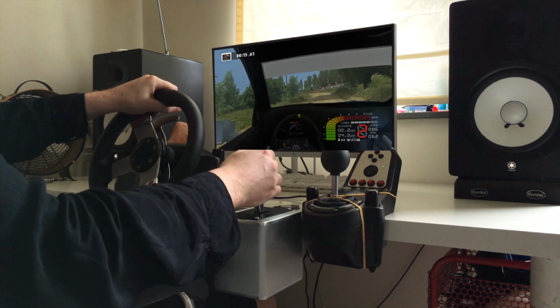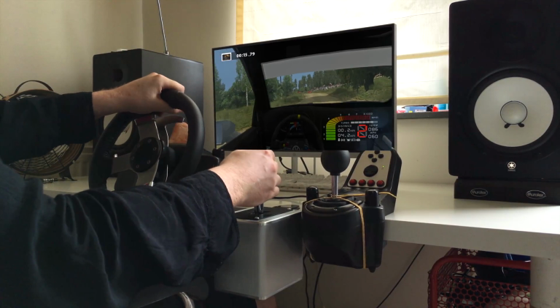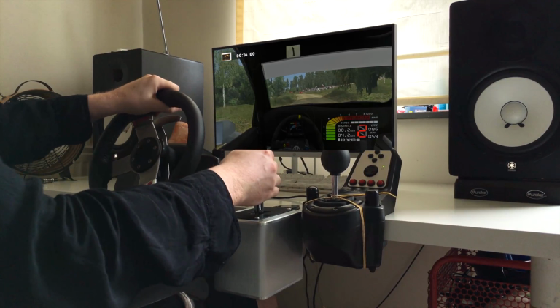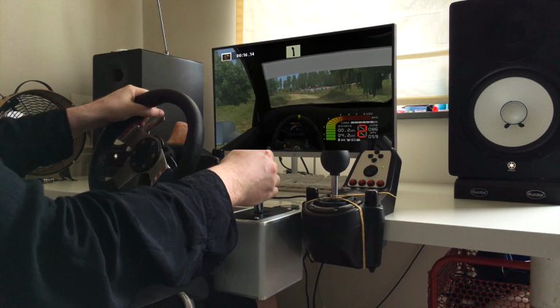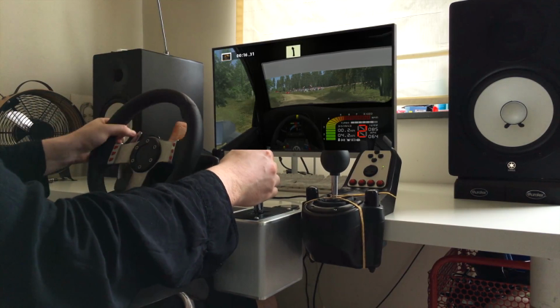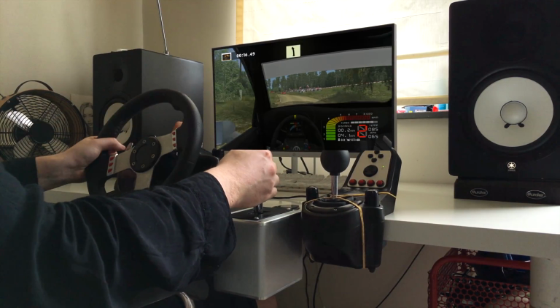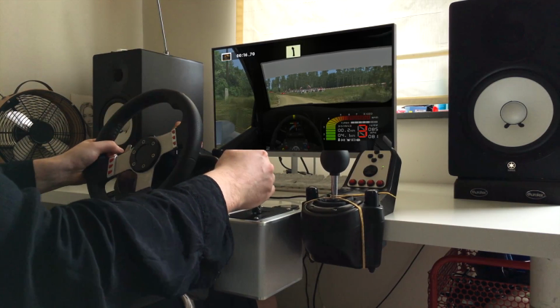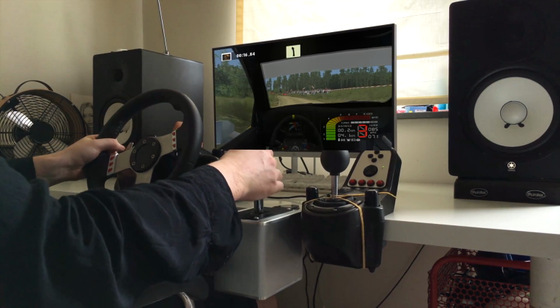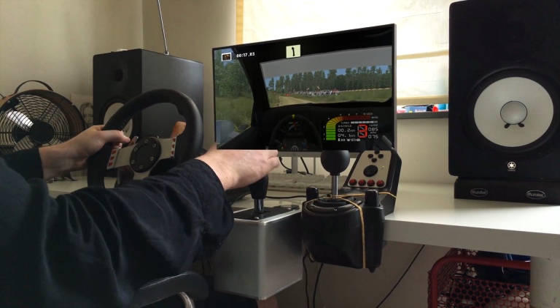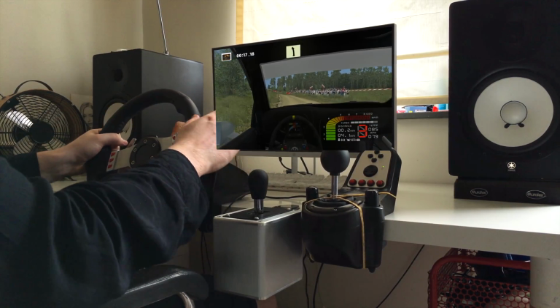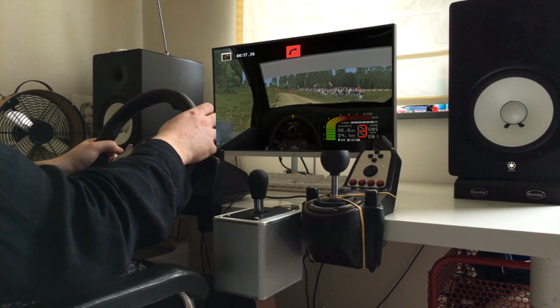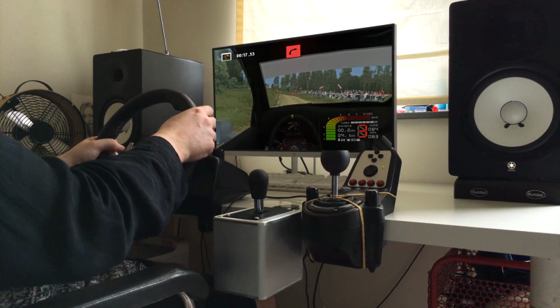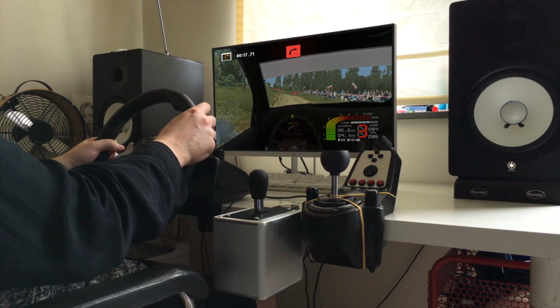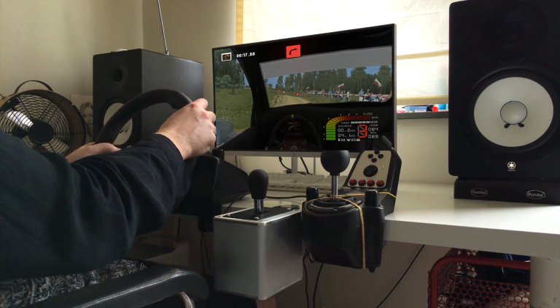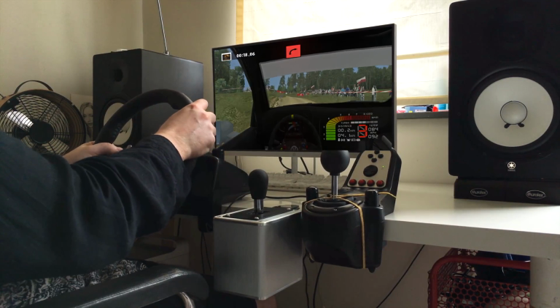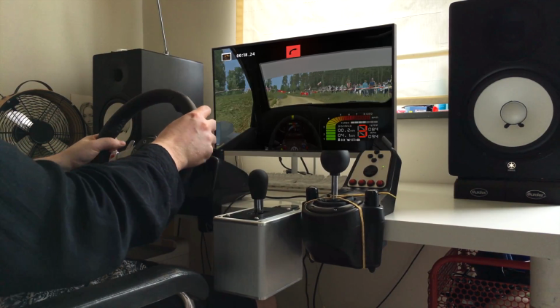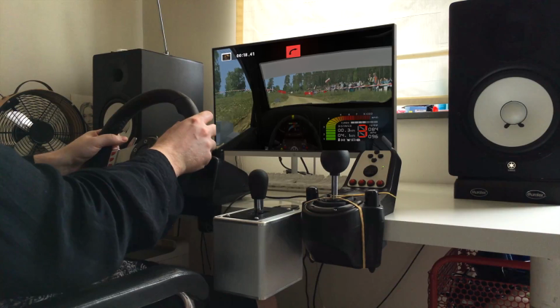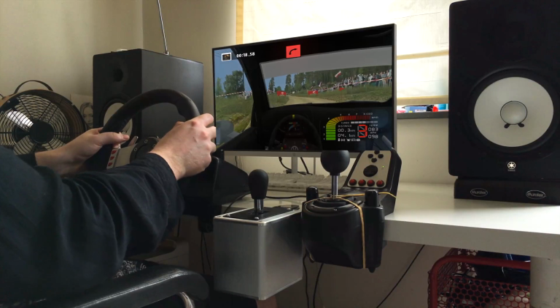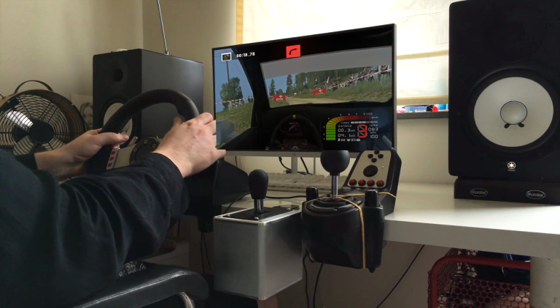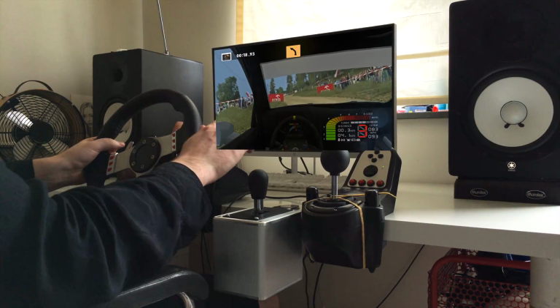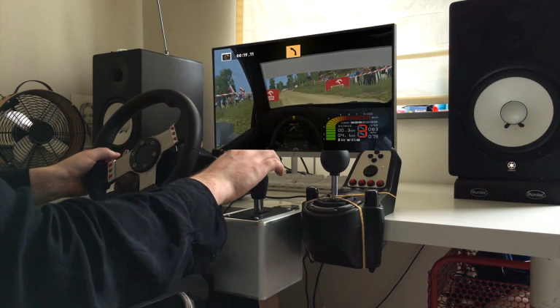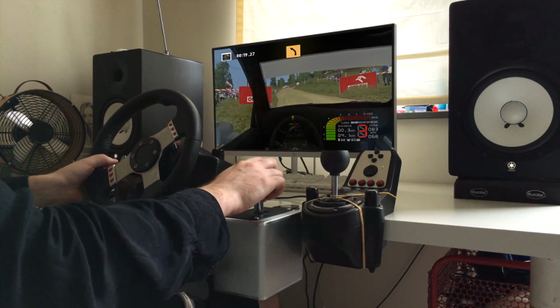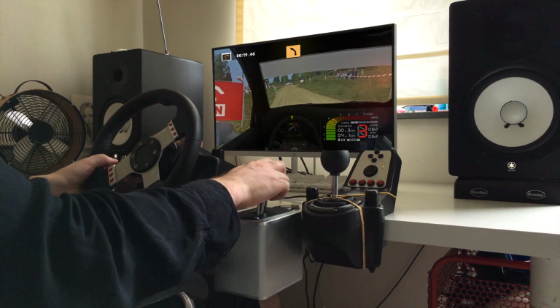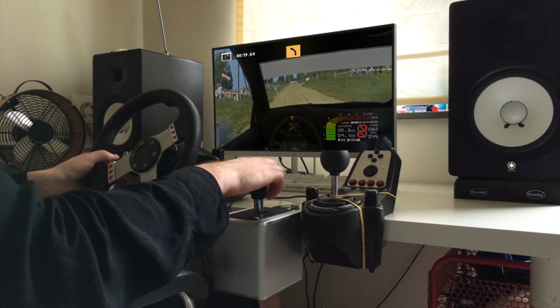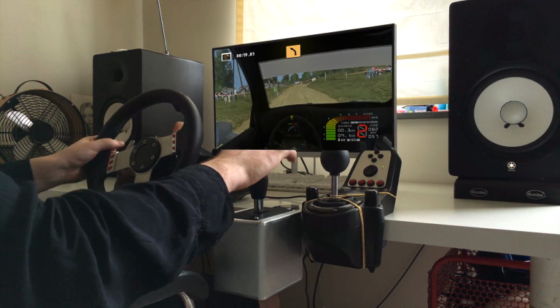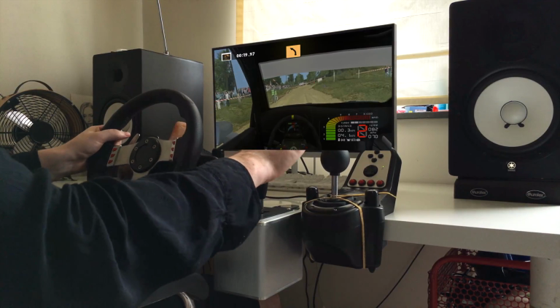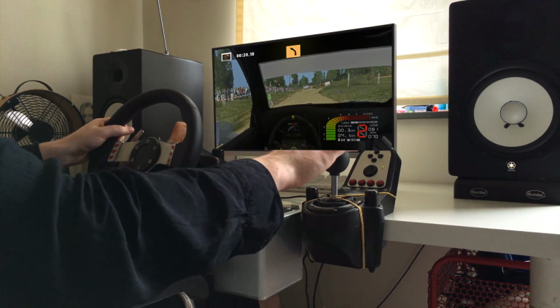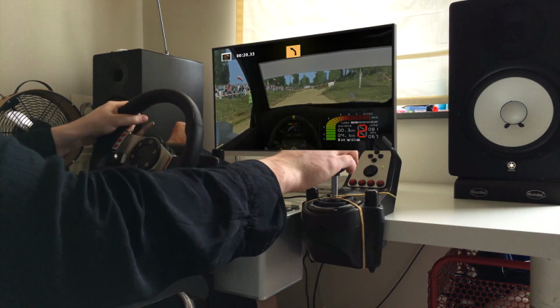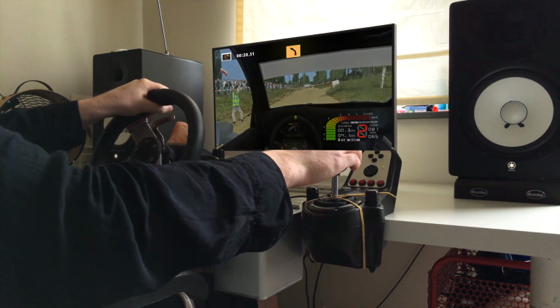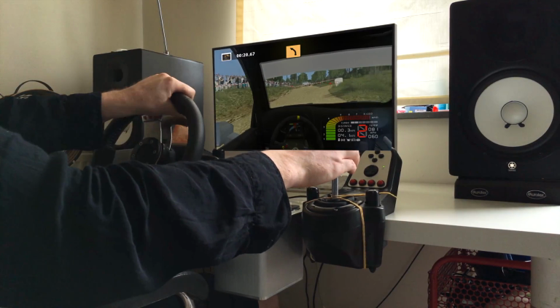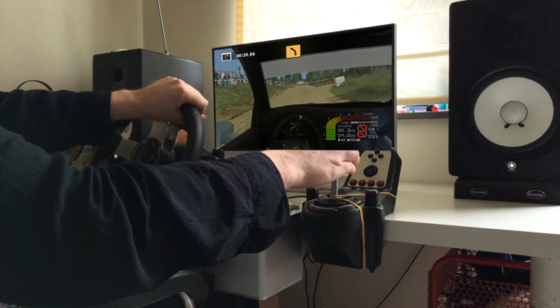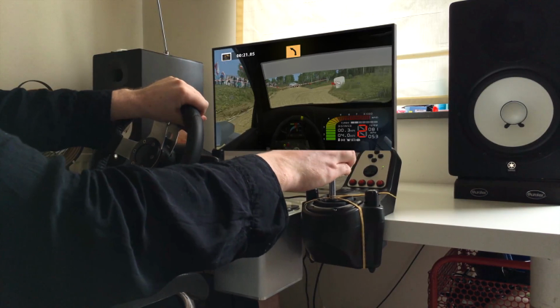Easy left, 50. 90 right, don't cut, 50. Medium left.